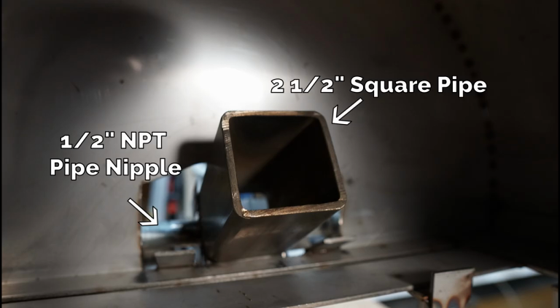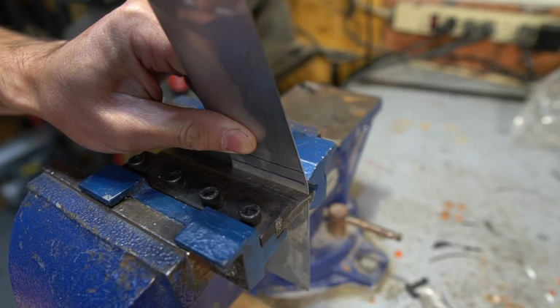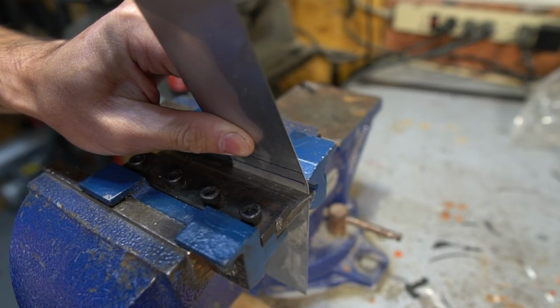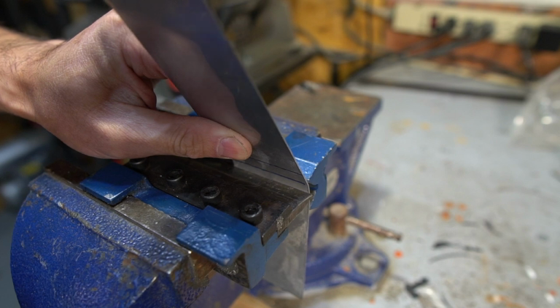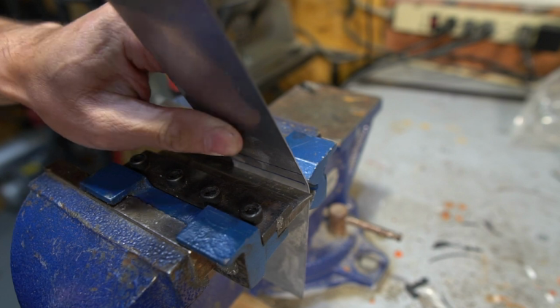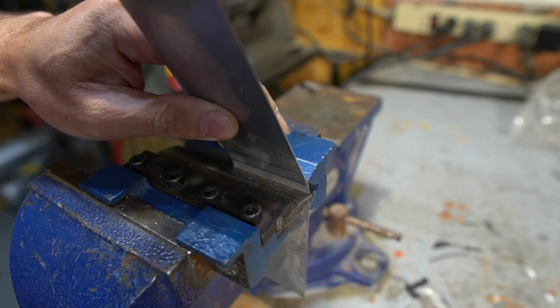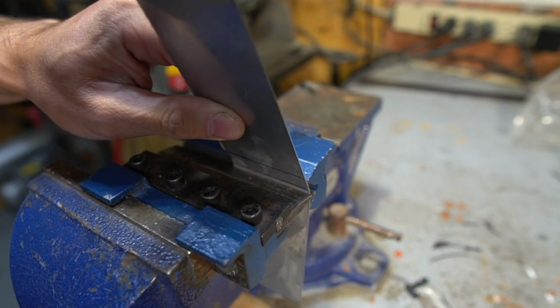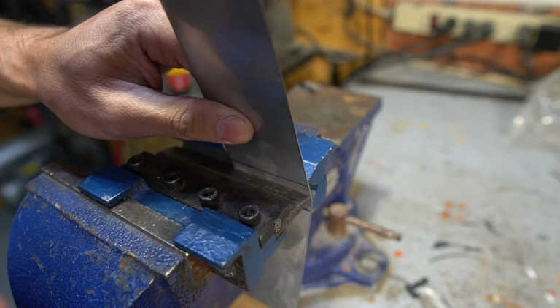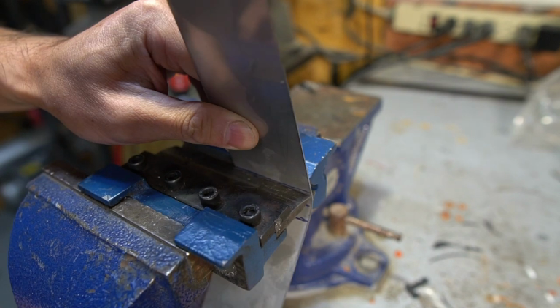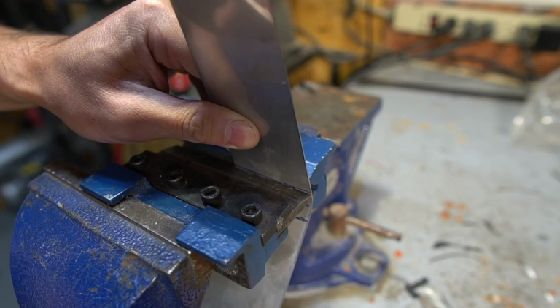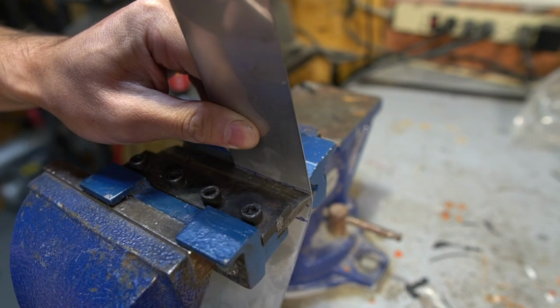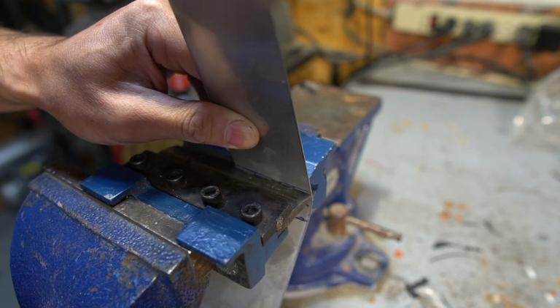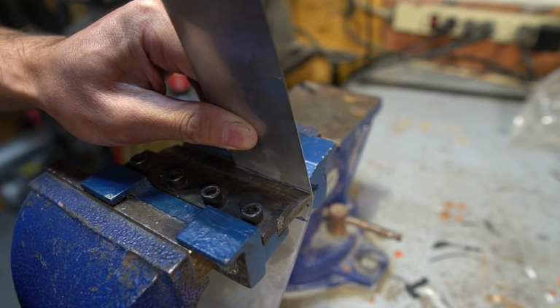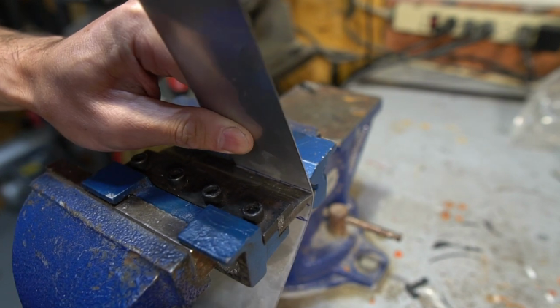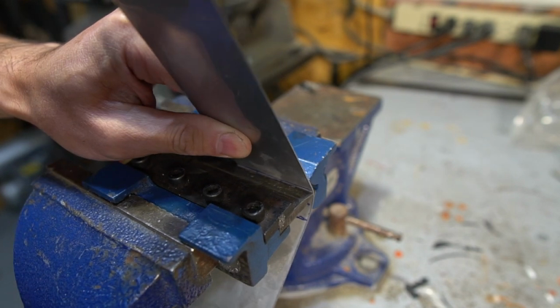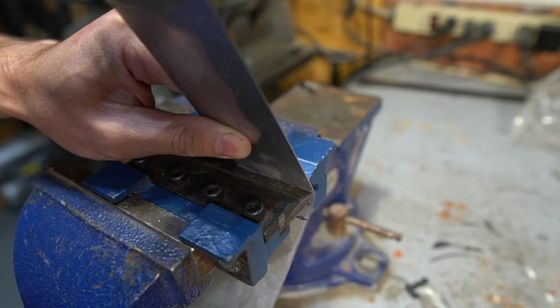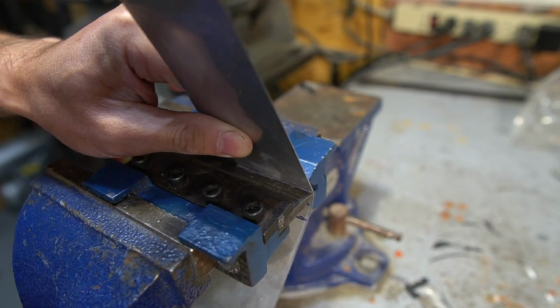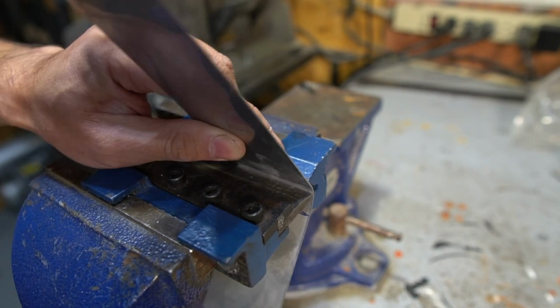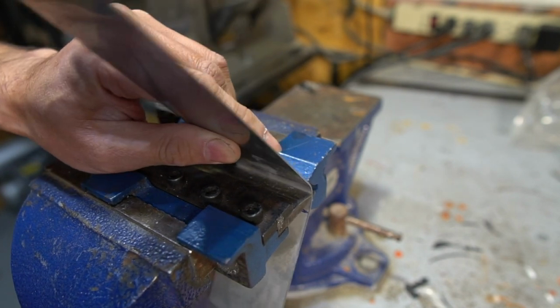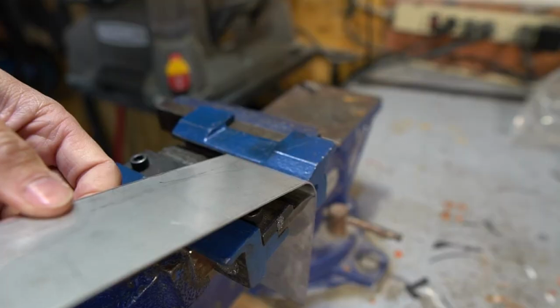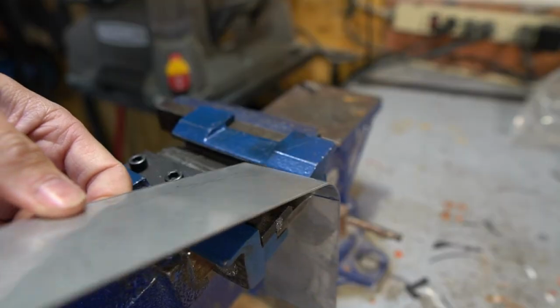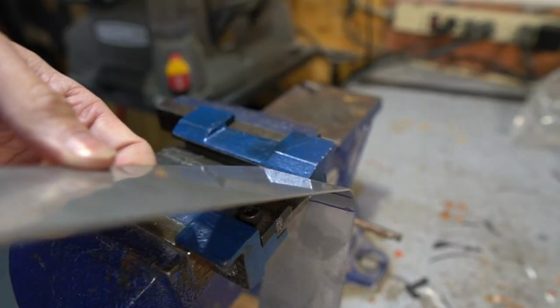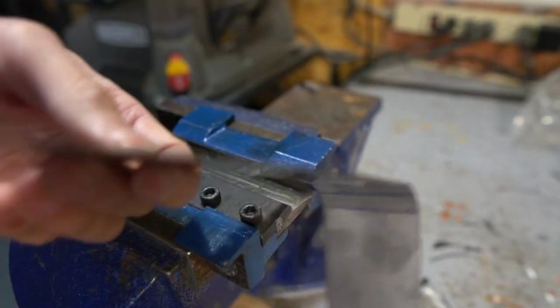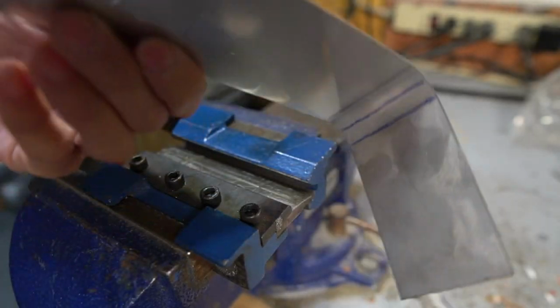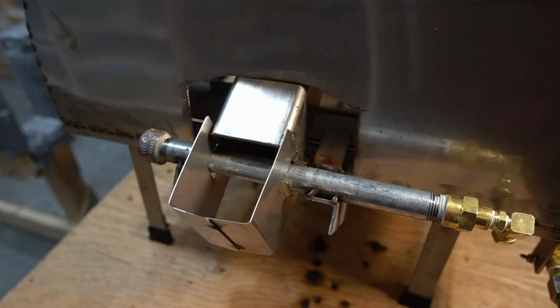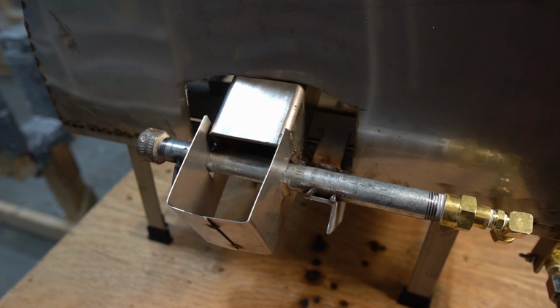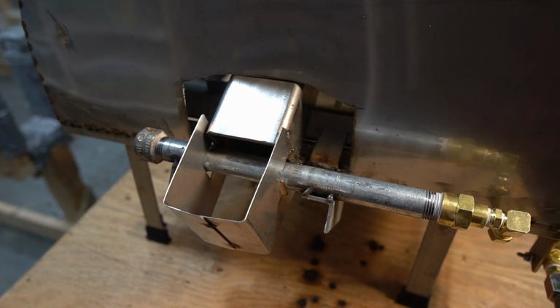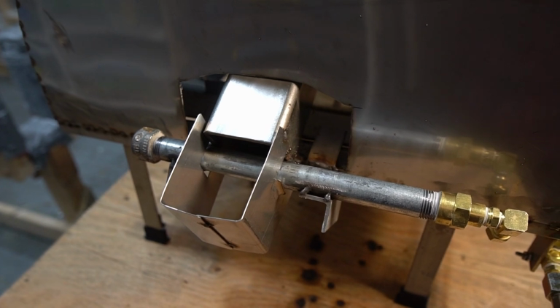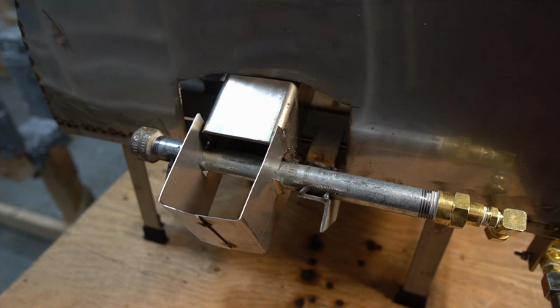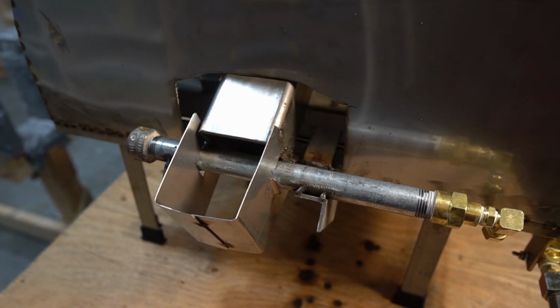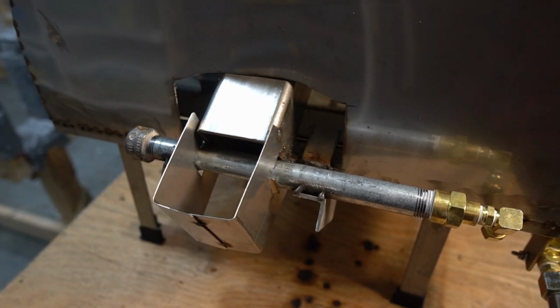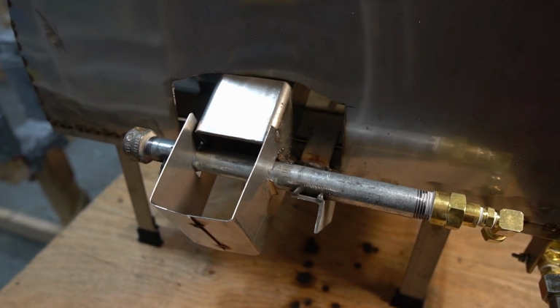I also bent up some stainless steel sheet for a wind deflector to keep the flame from blowing out when it's windy.